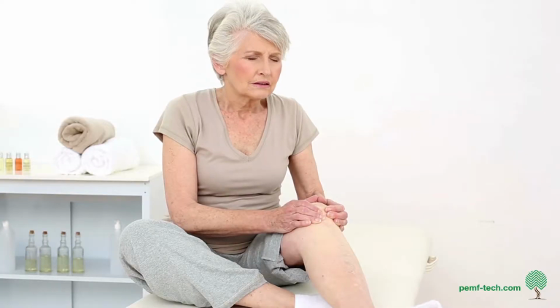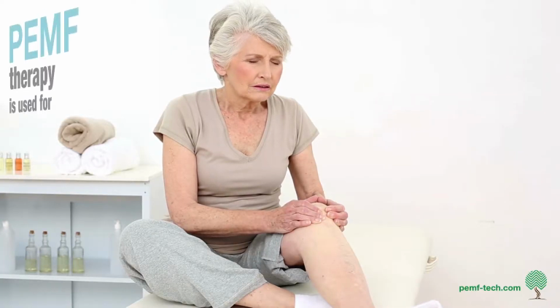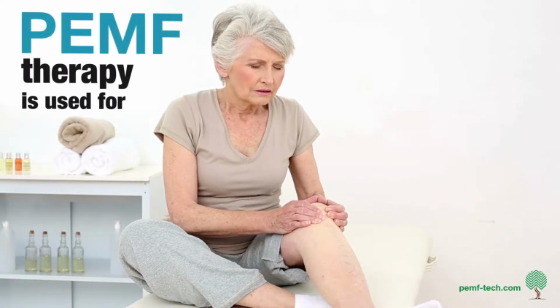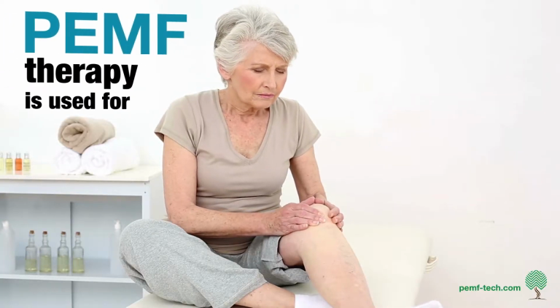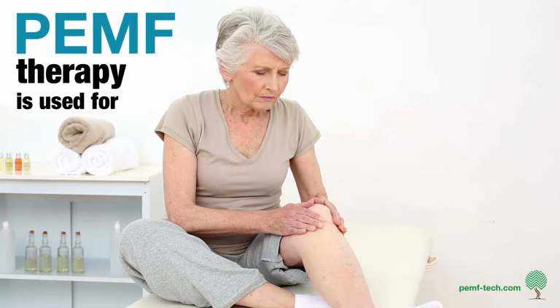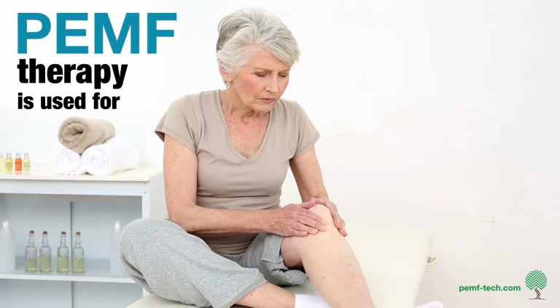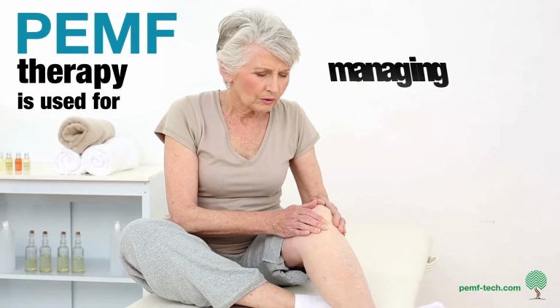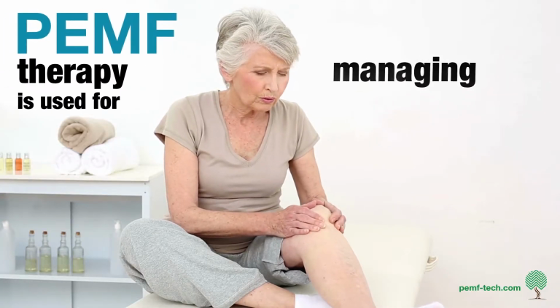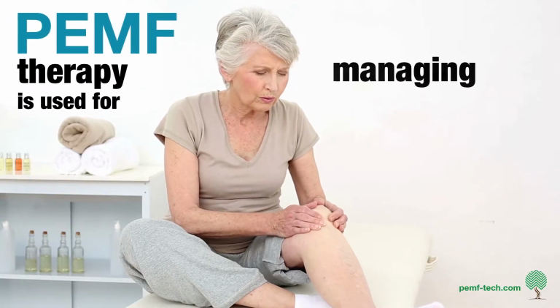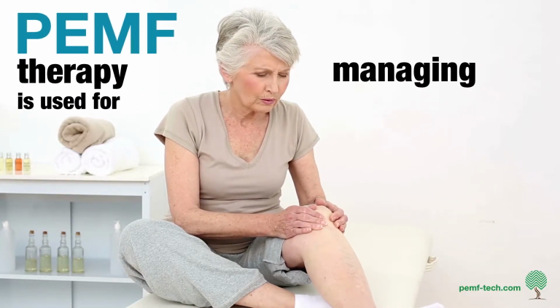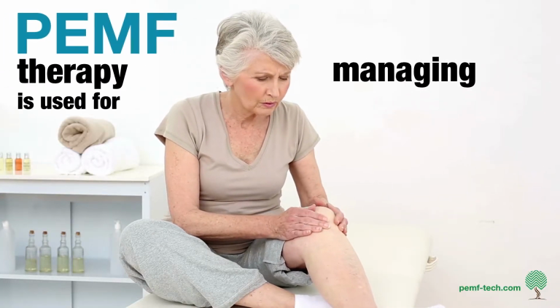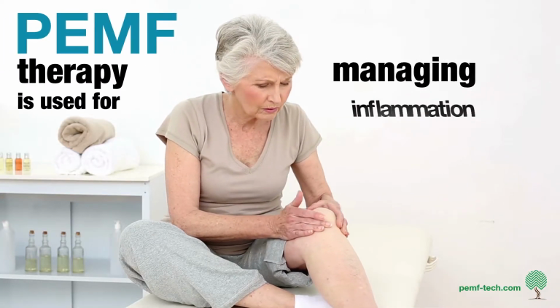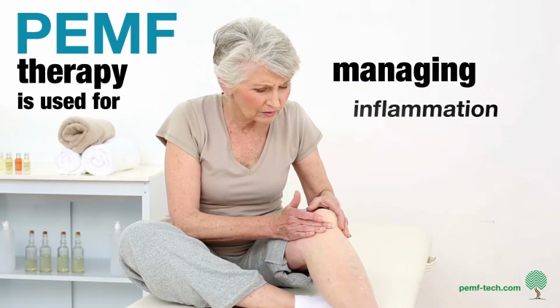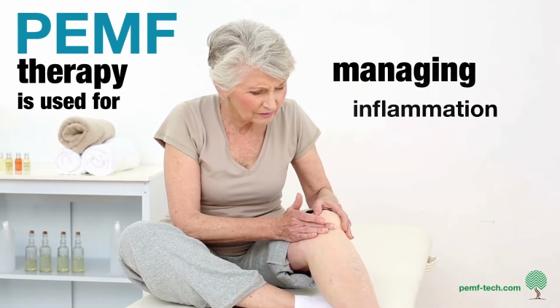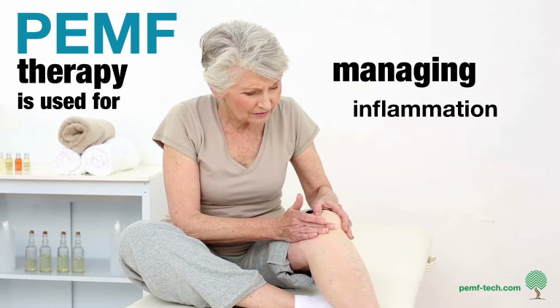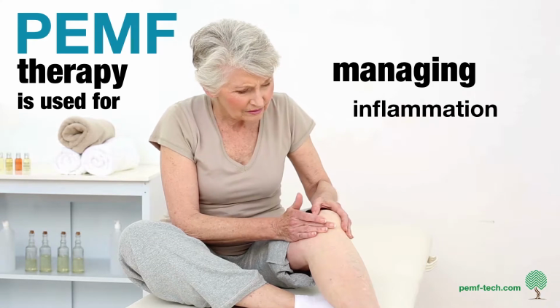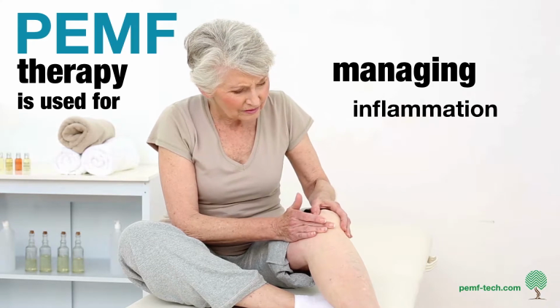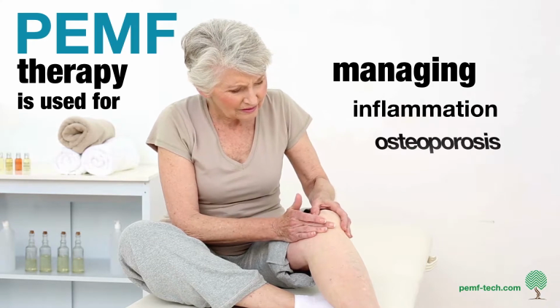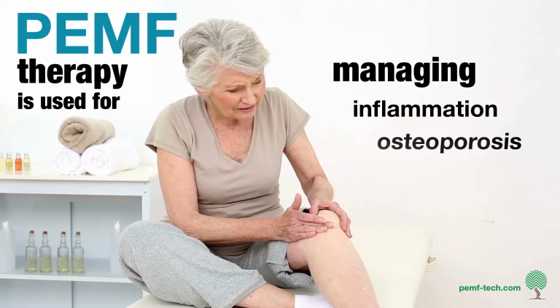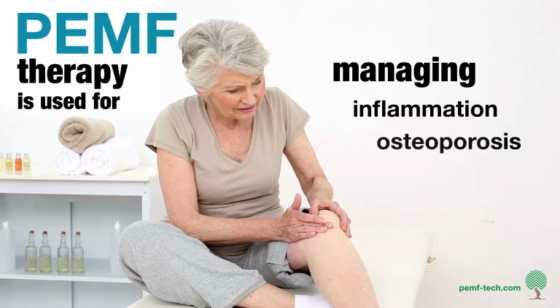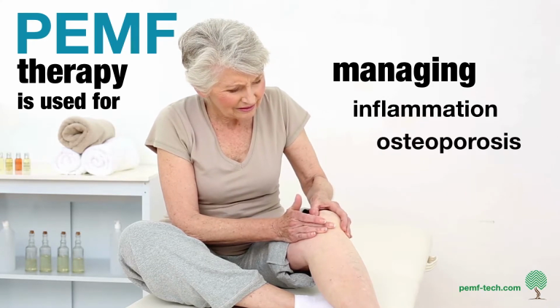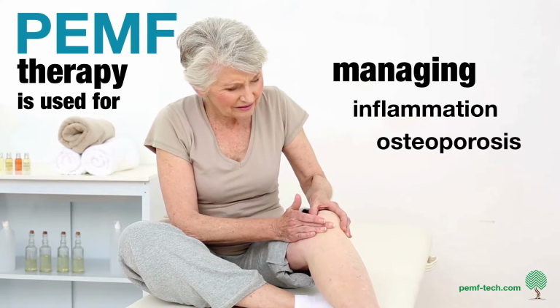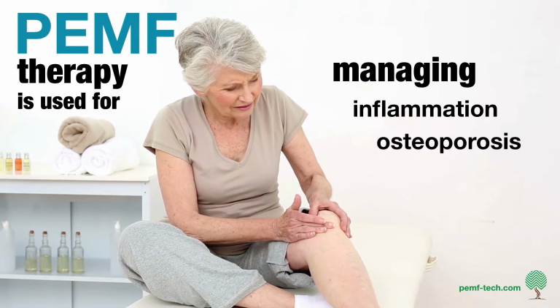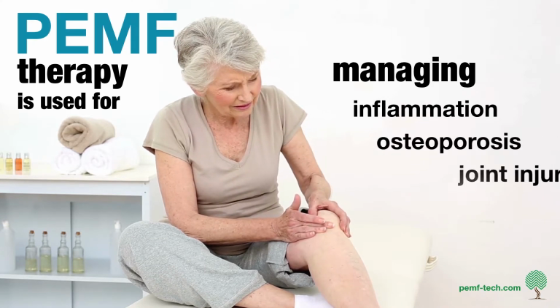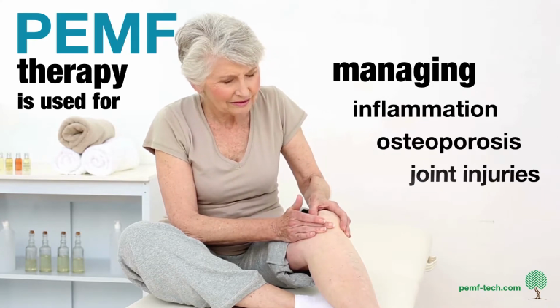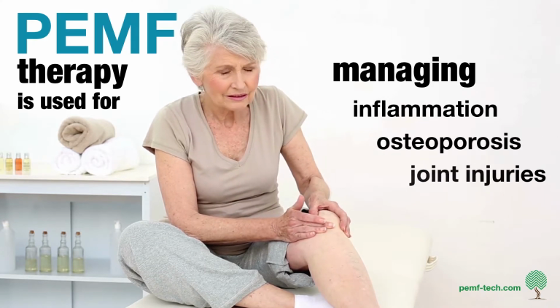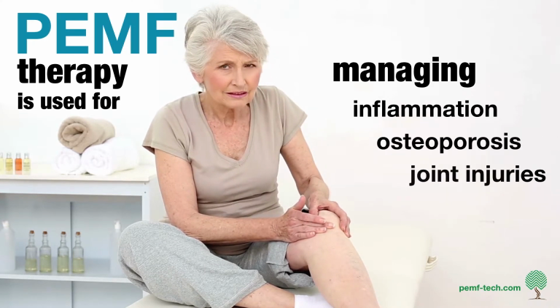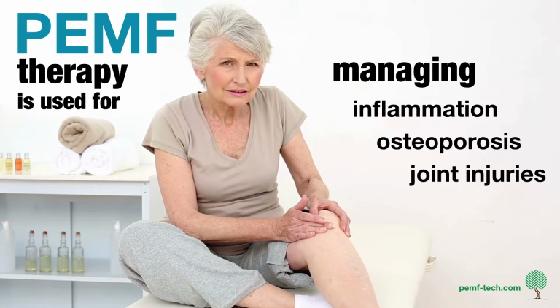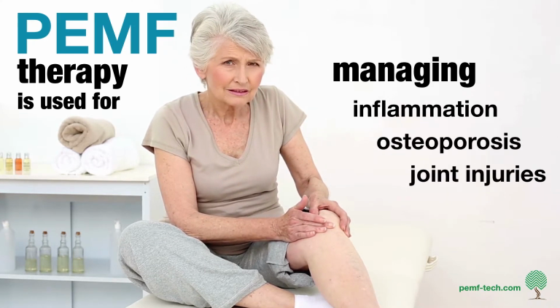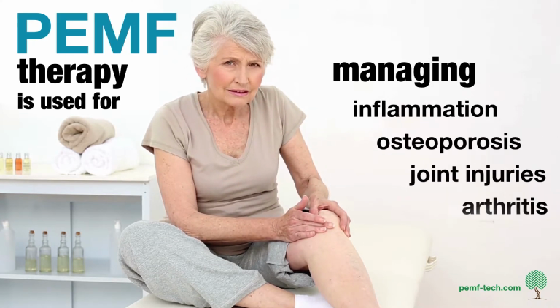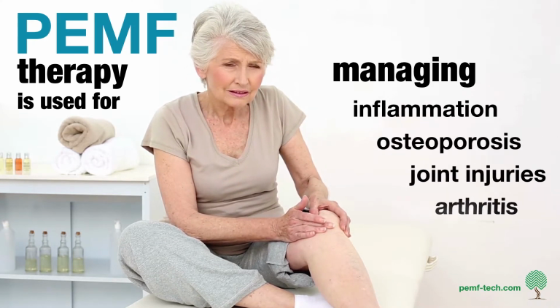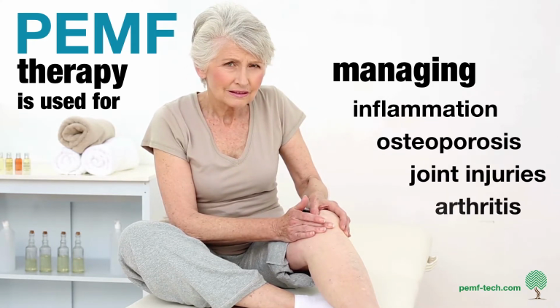PEMF therapy is used for managing inflammation, osteoporosis, joint injuries, and arthritis.